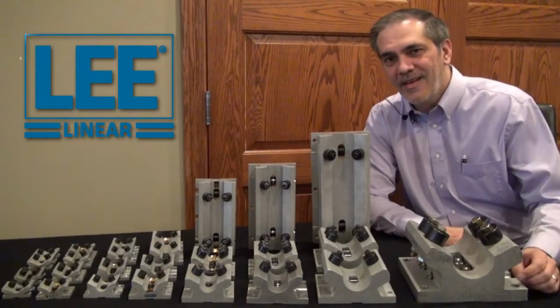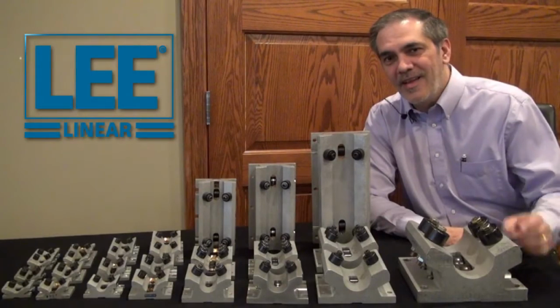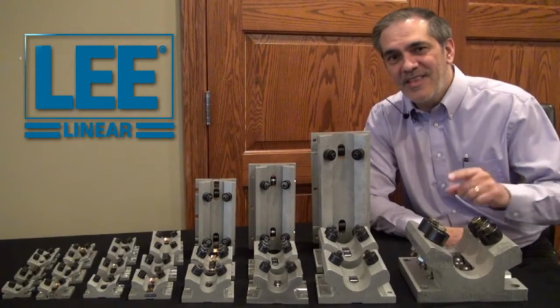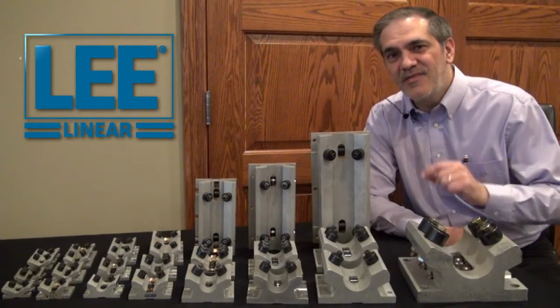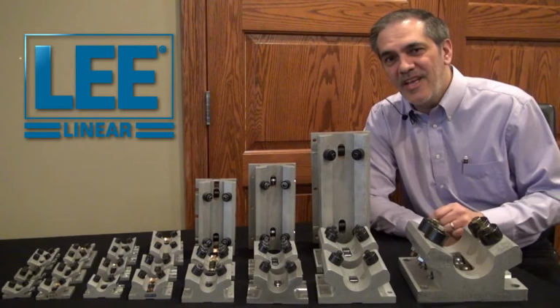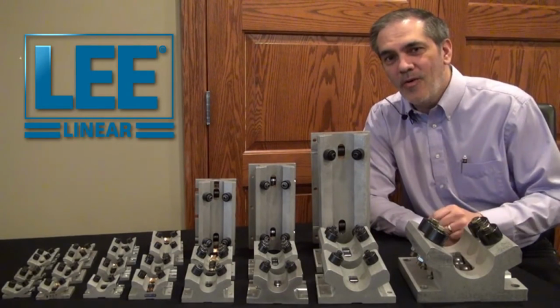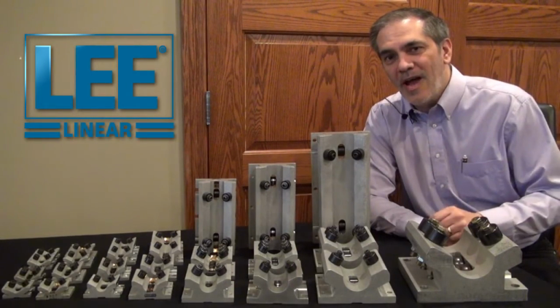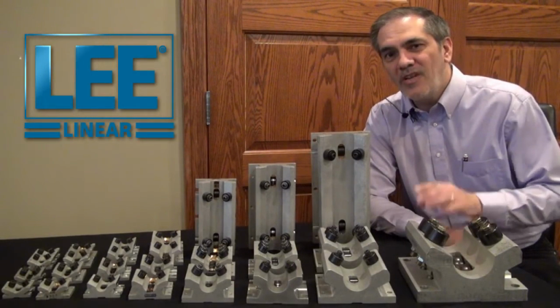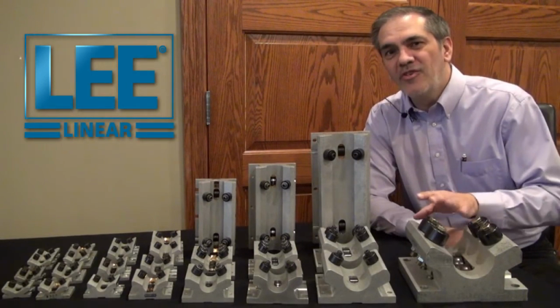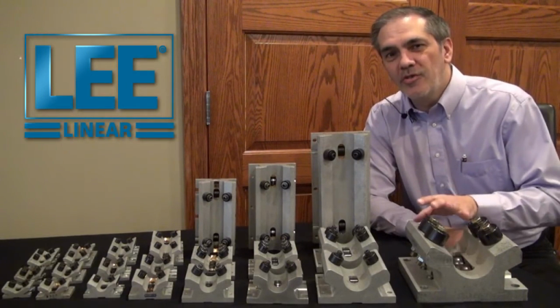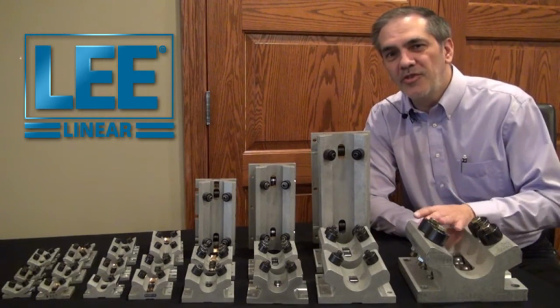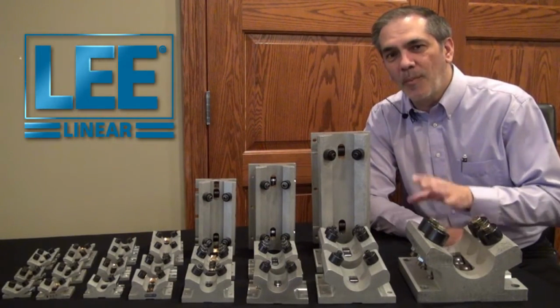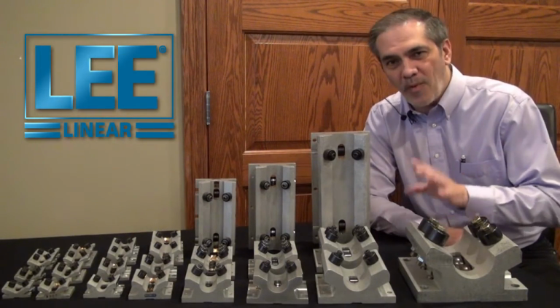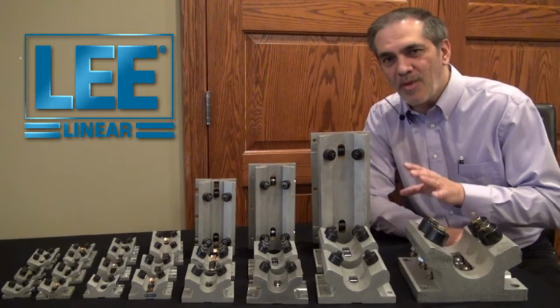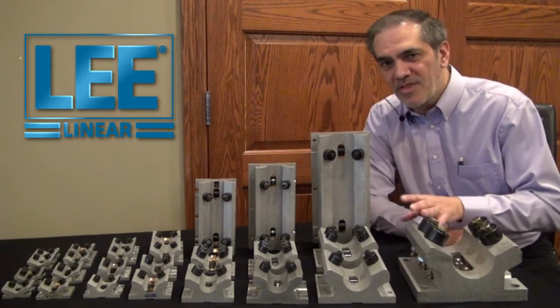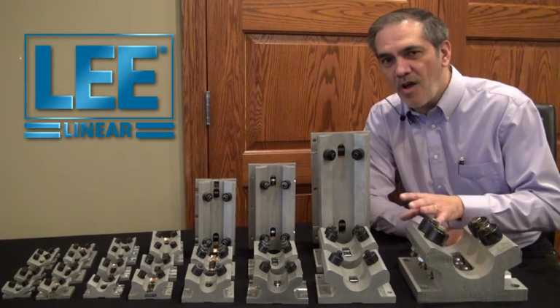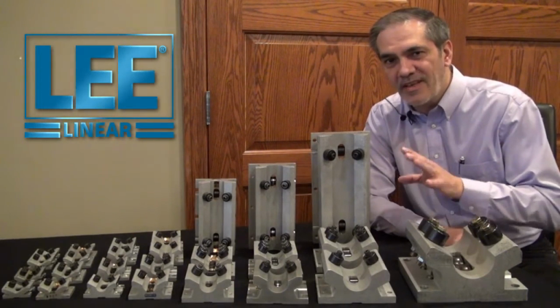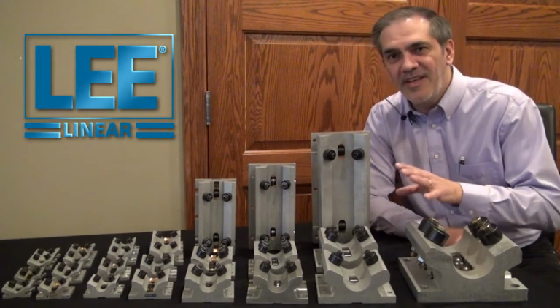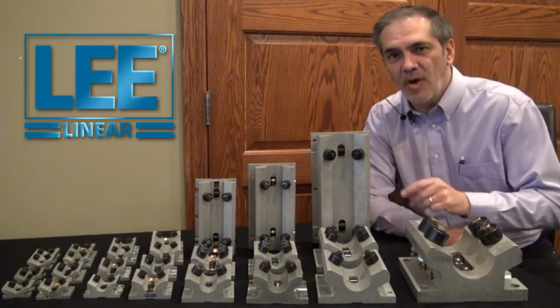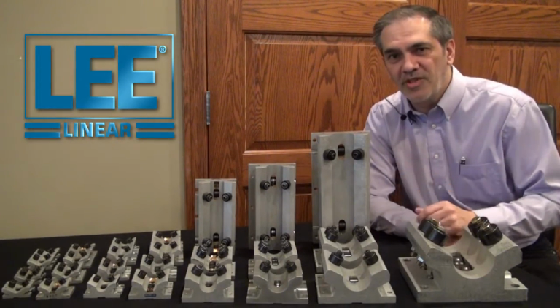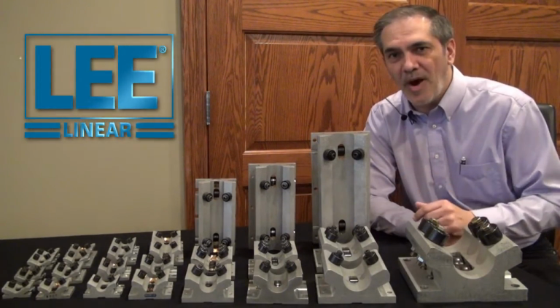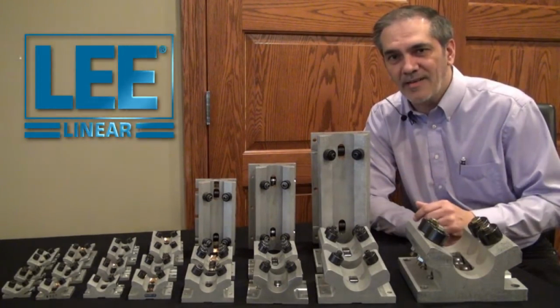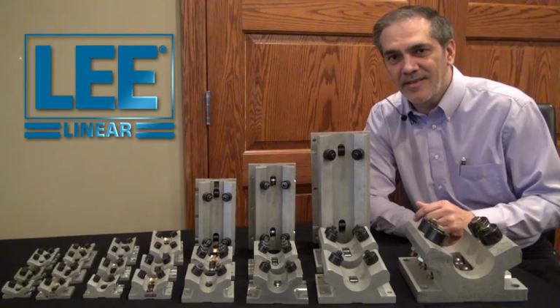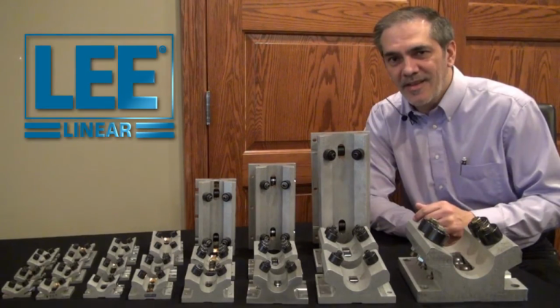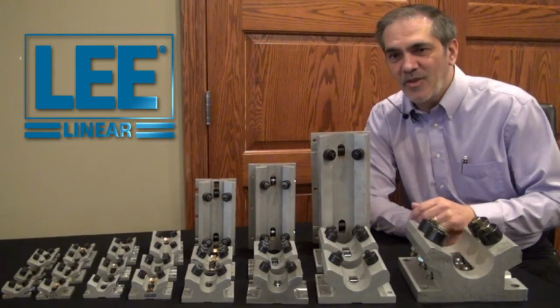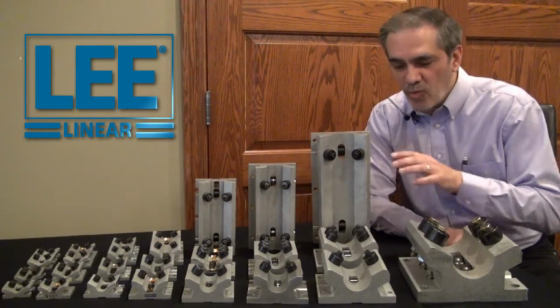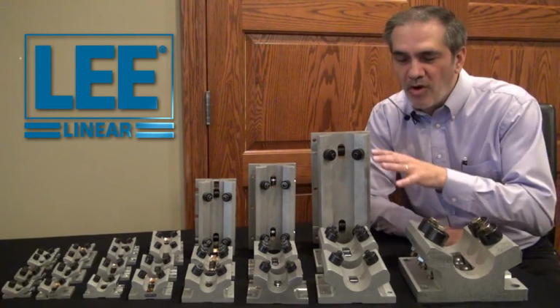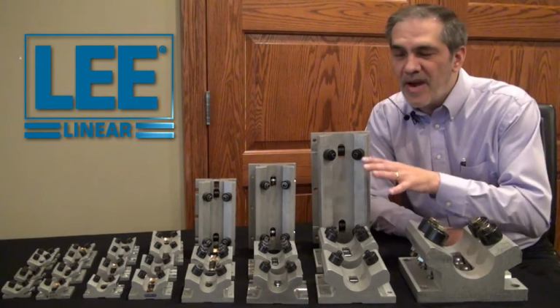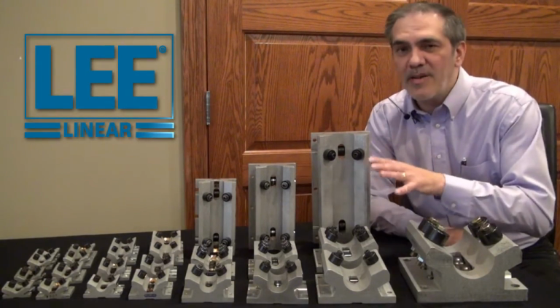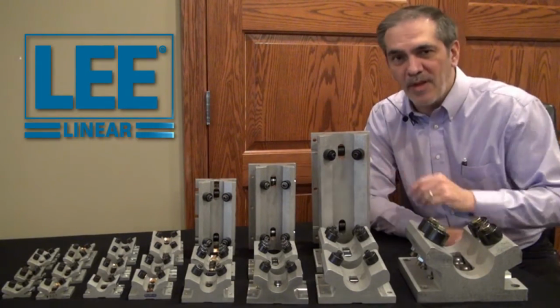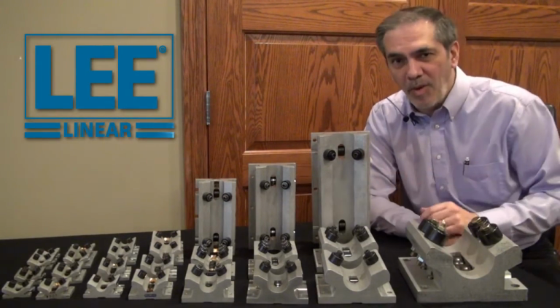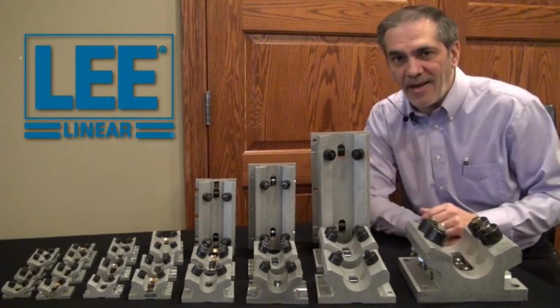In this video, I want to introduce you to a problem-solving linear motion product, the roller bearing pillow block.